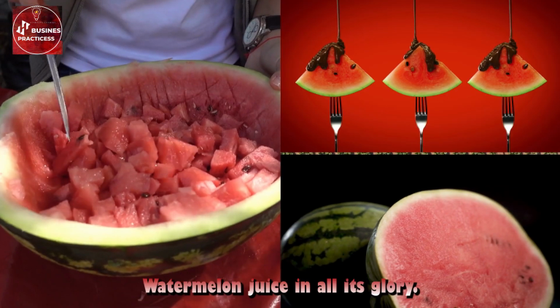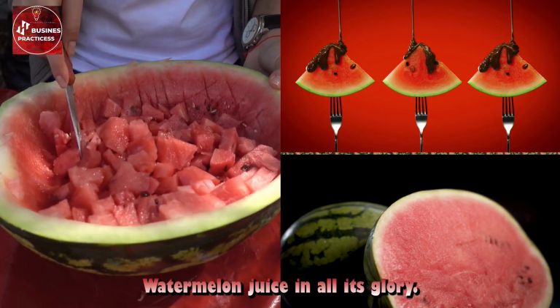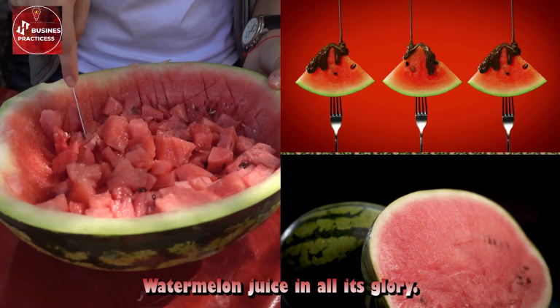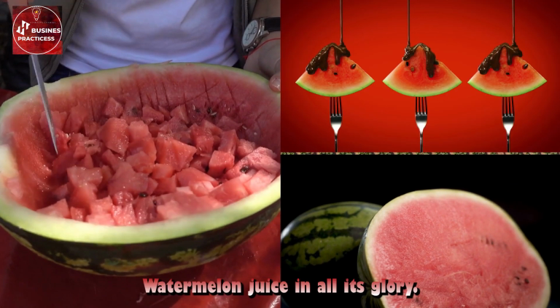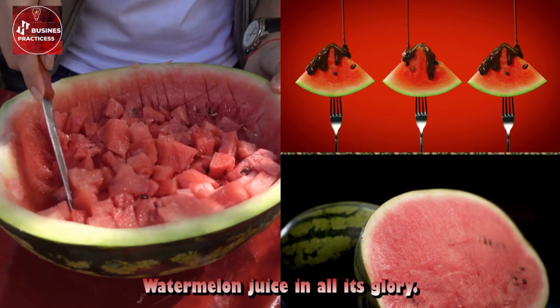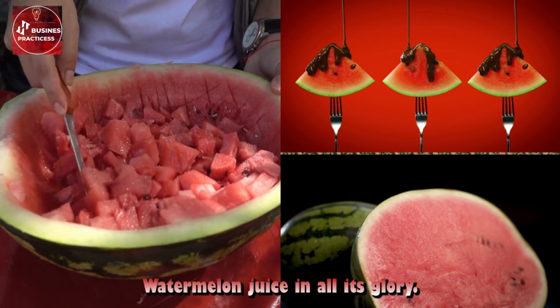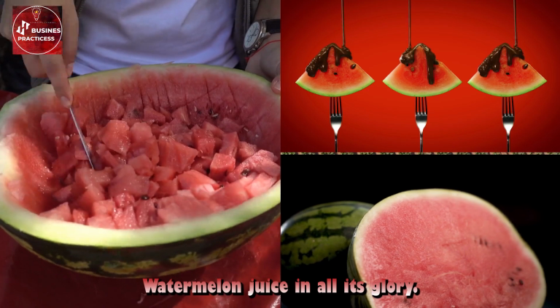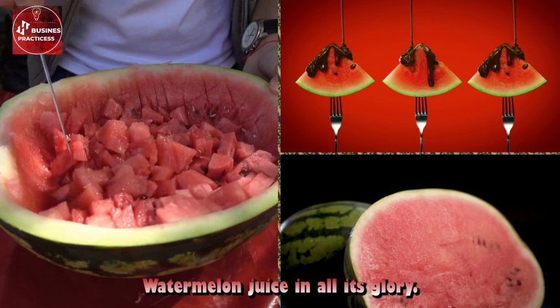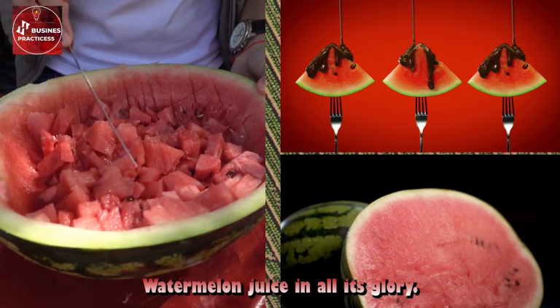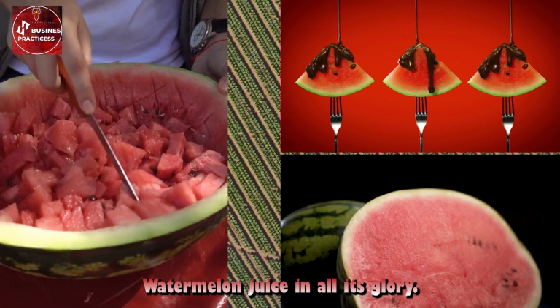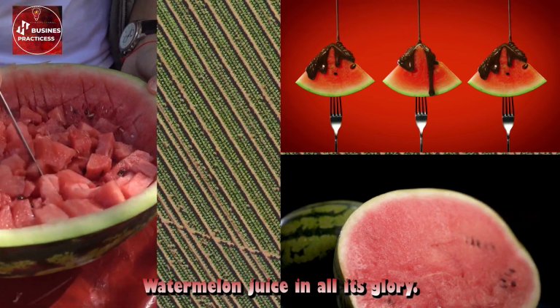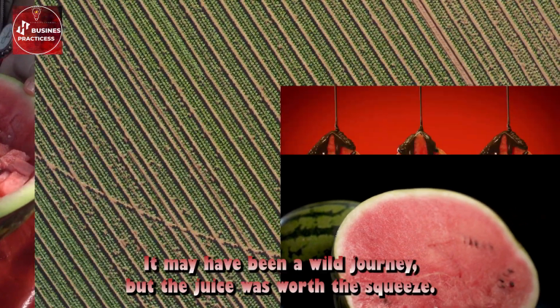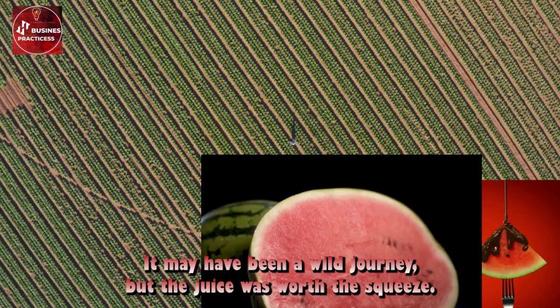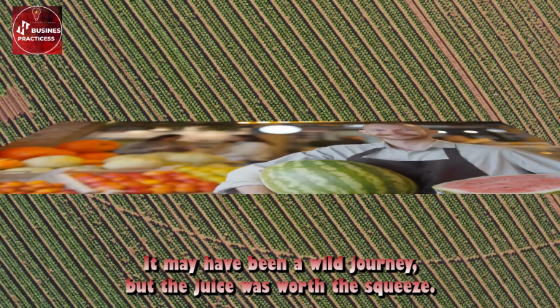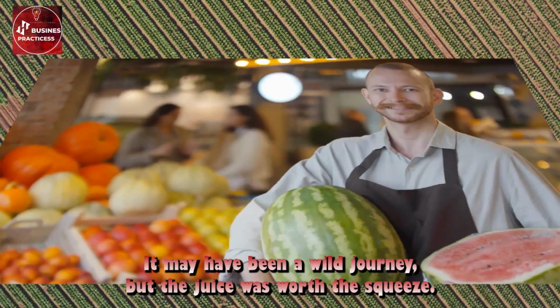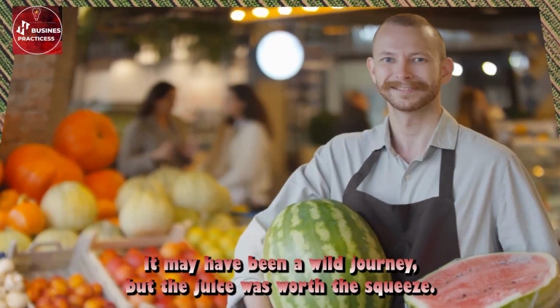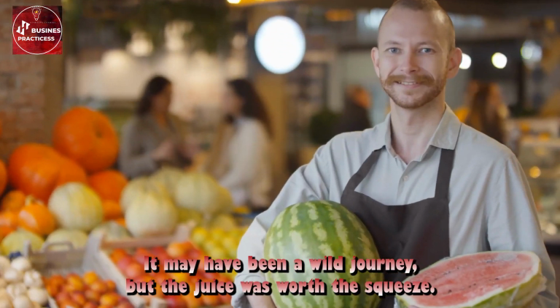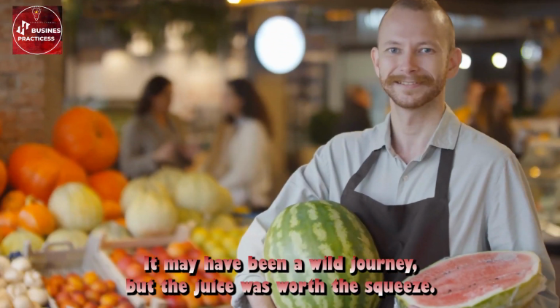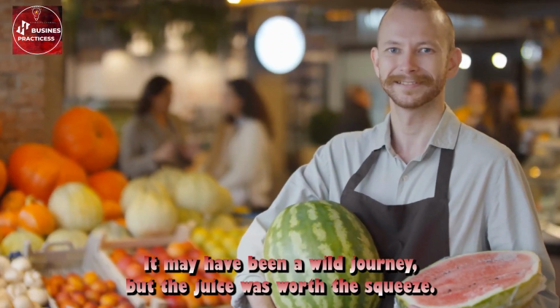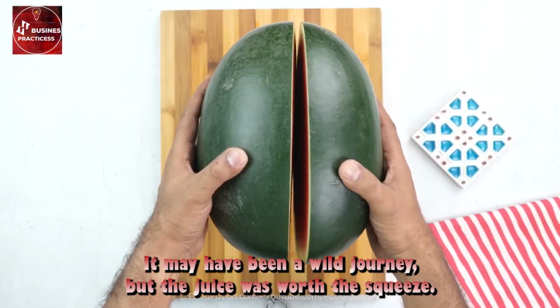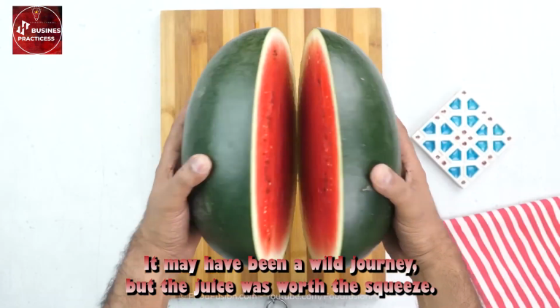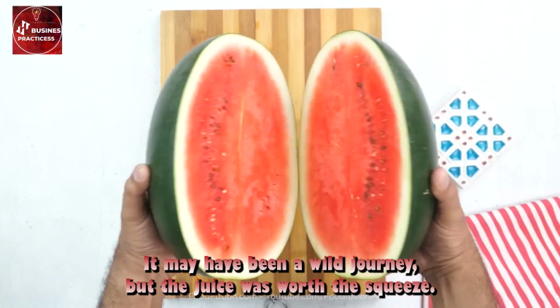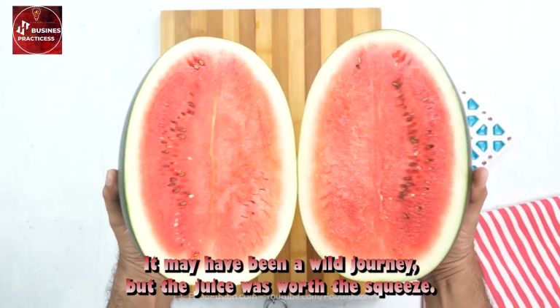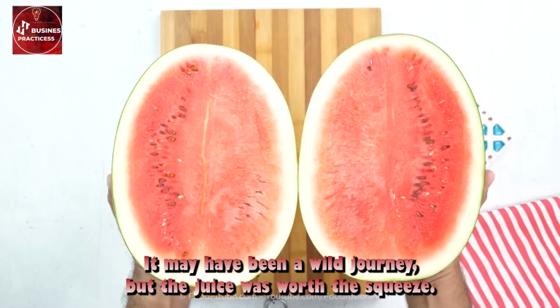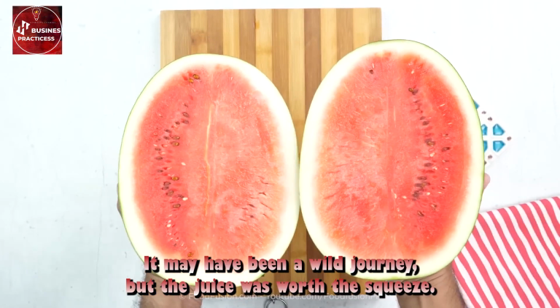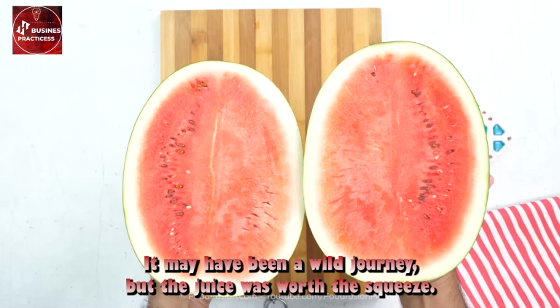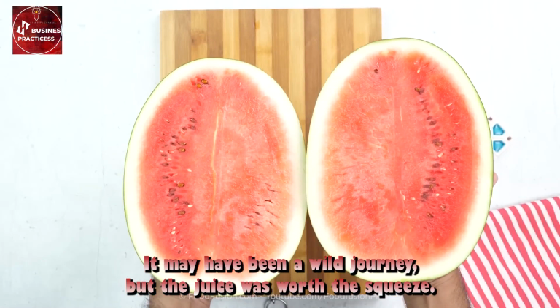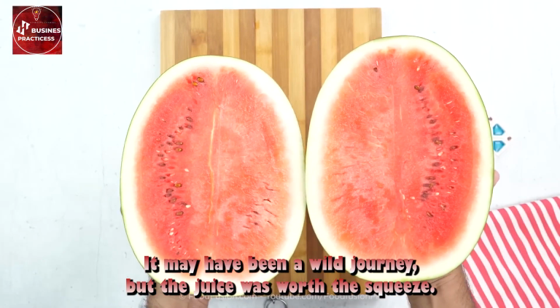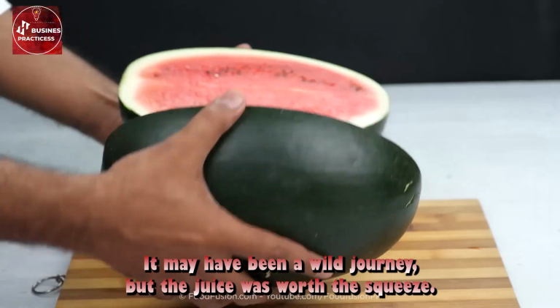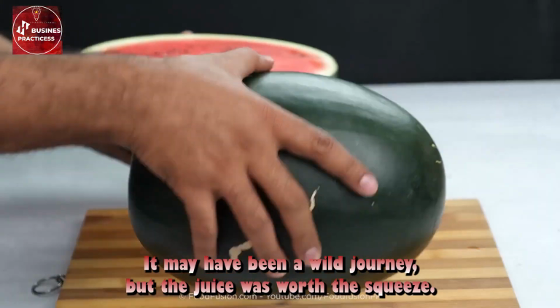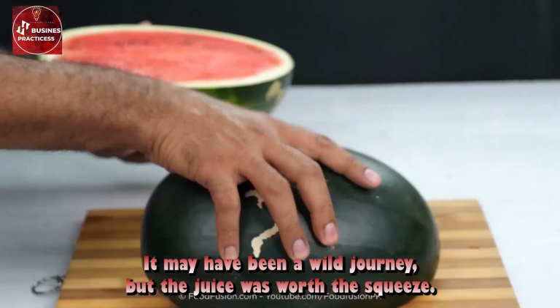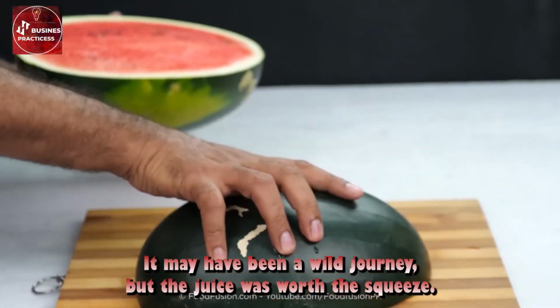Watermelon juice in all its glory. It may have been a wild journey, but the juice was worth the squeeze.